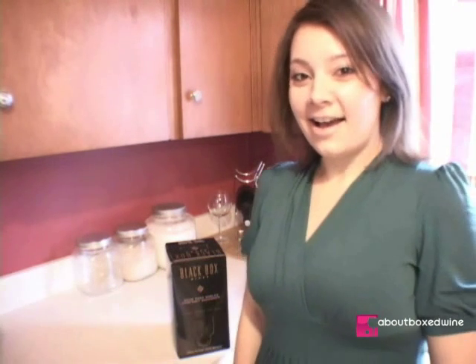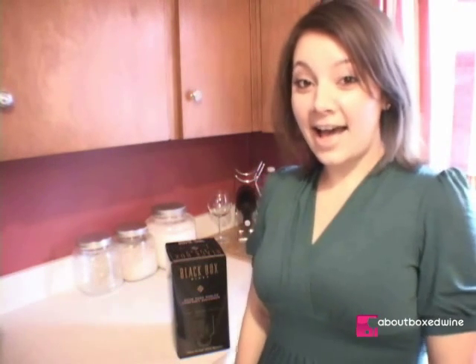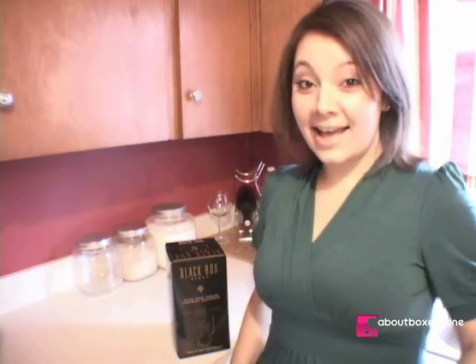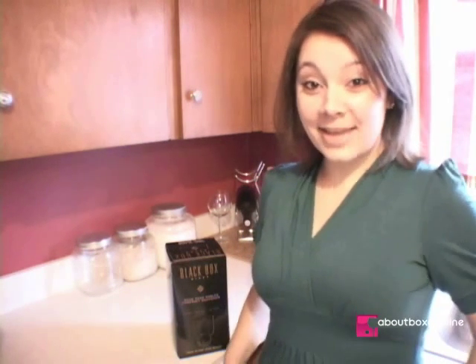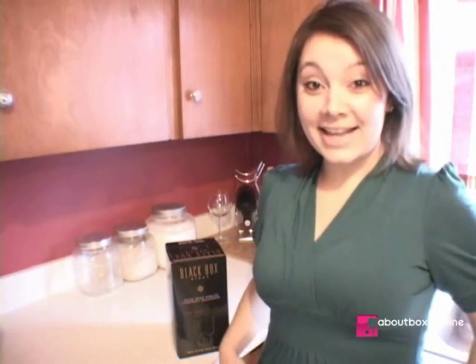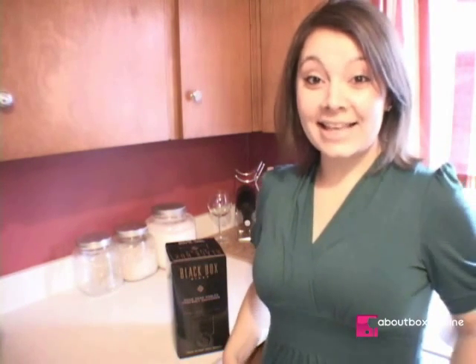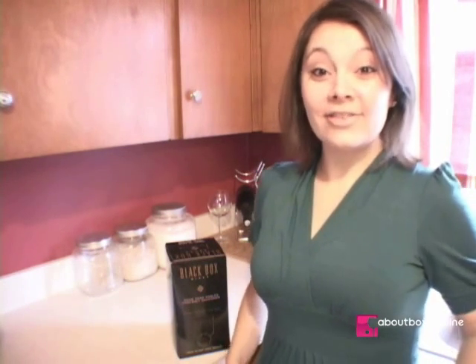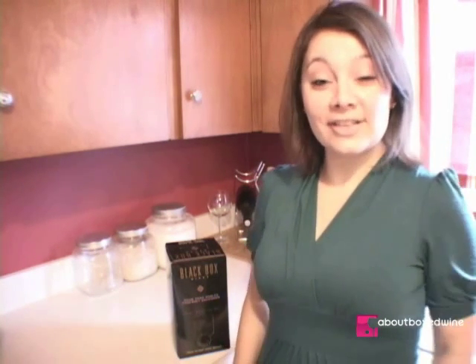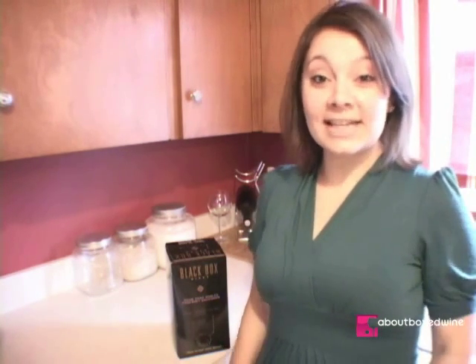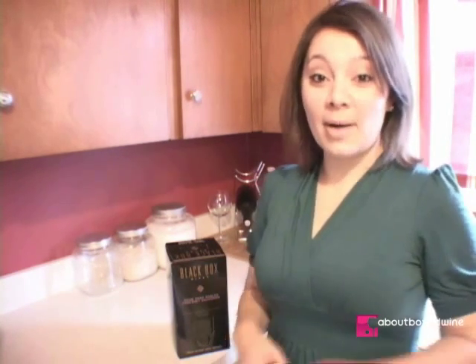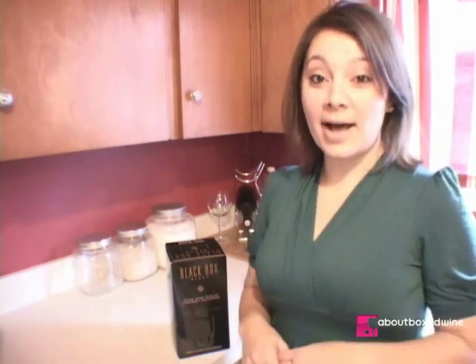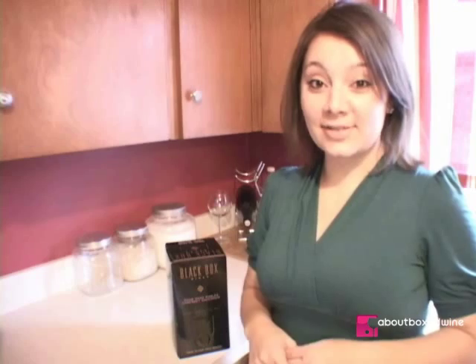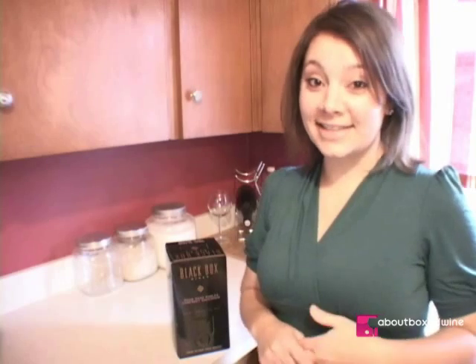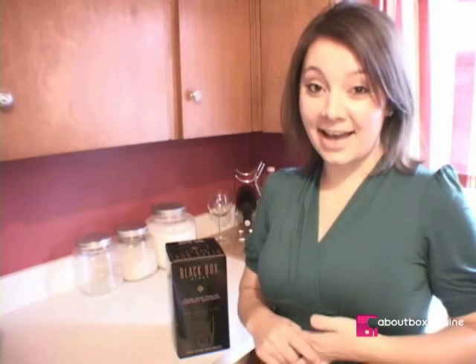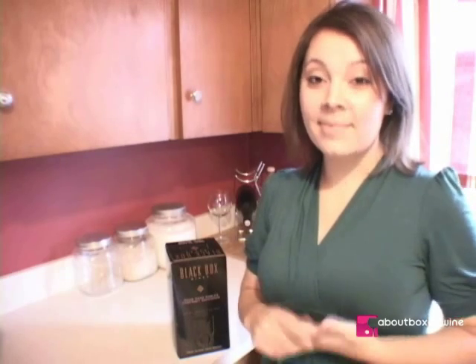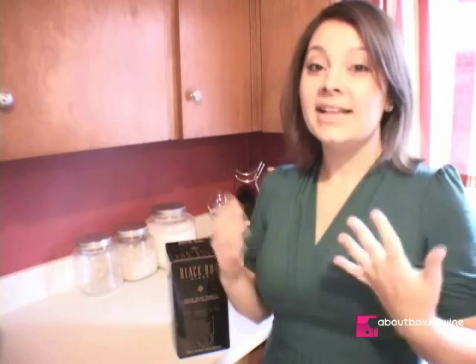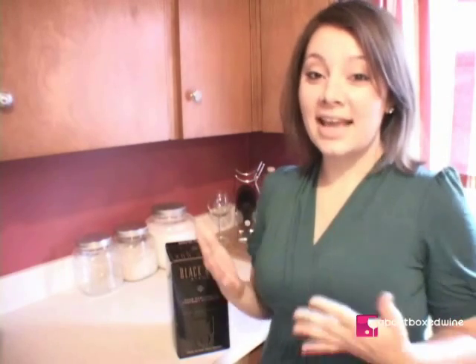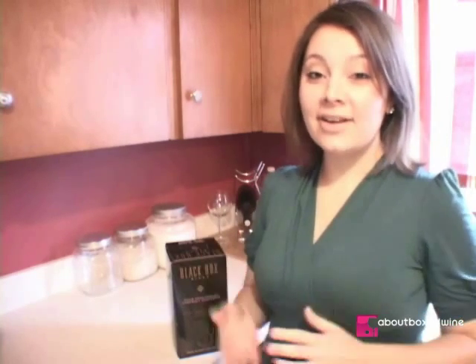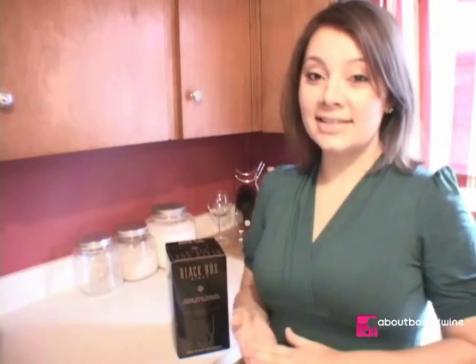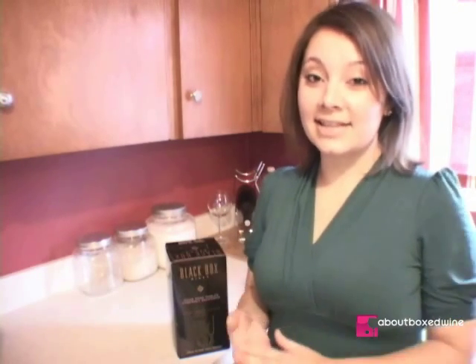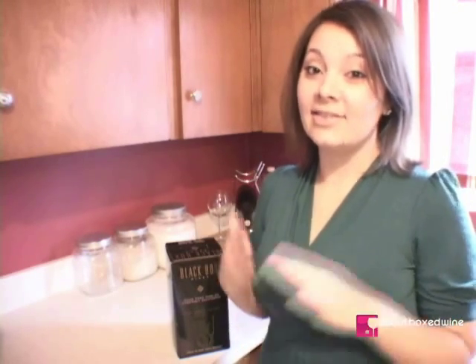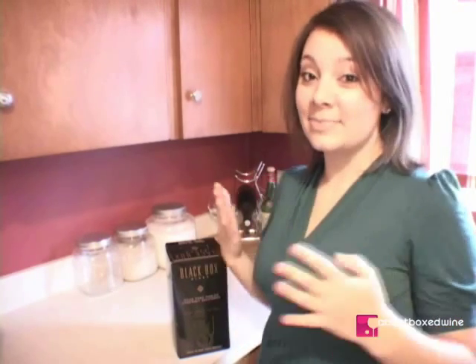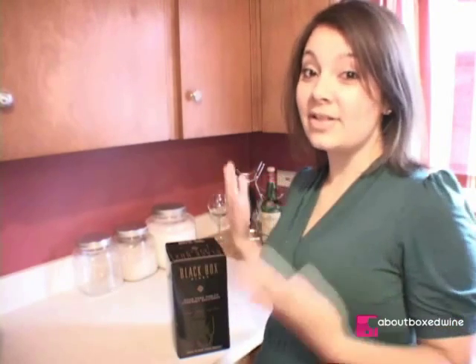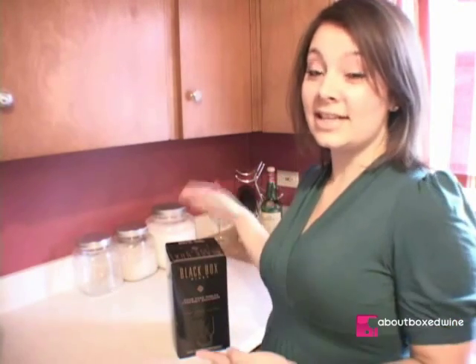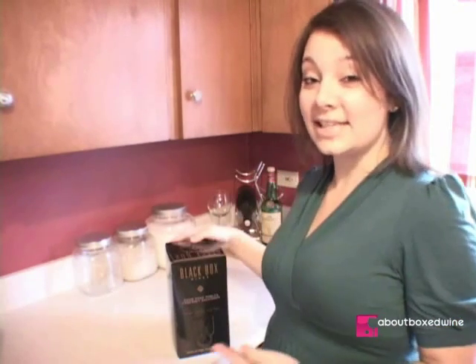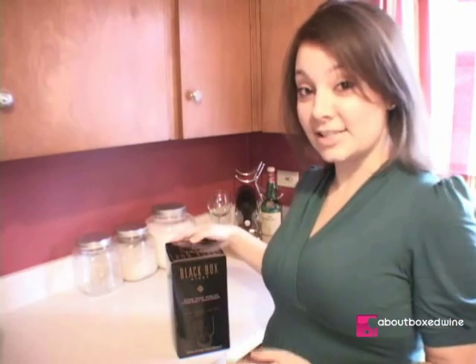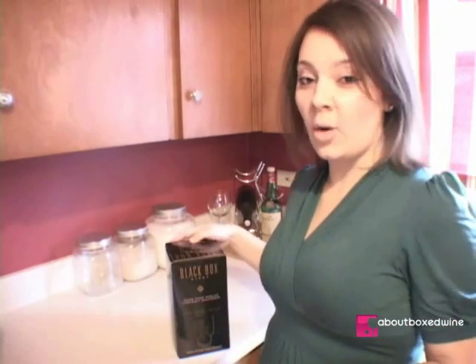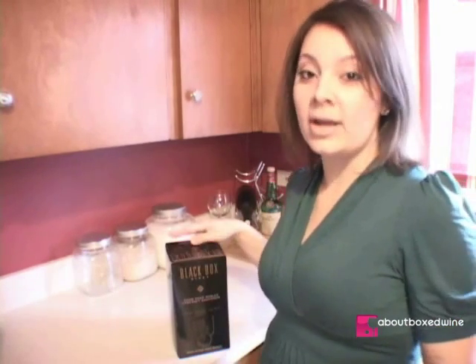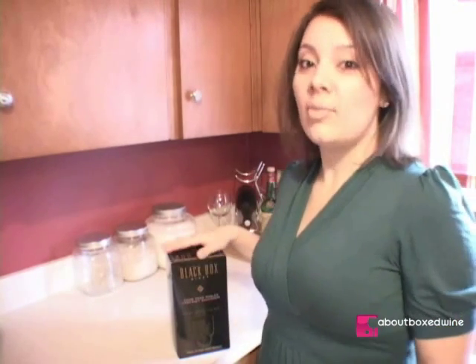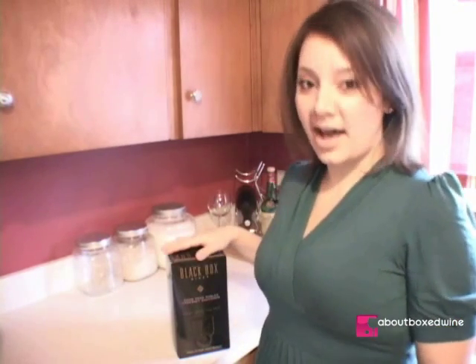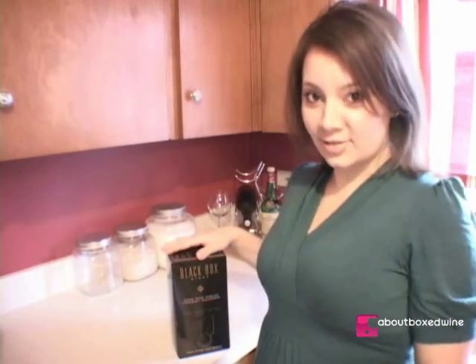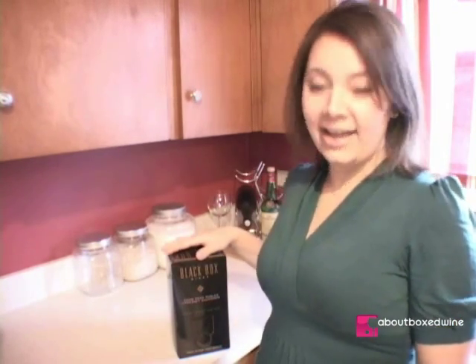Hi, I'm Katie. Thank you for visiting BoxedWine.com. Today we're going to discuss how simple and easy it is to open boxed wine.